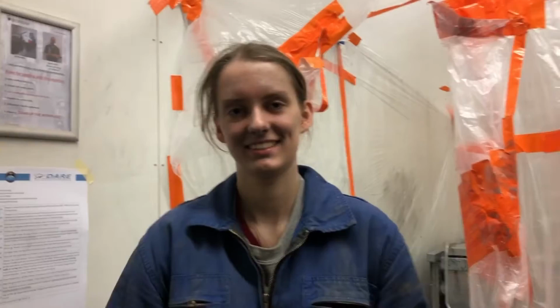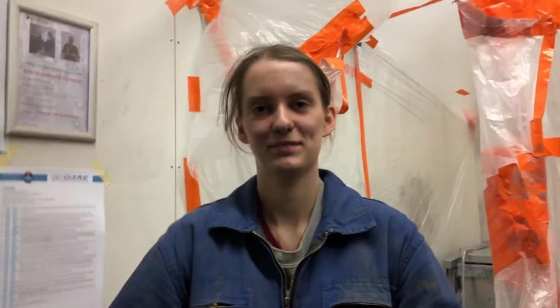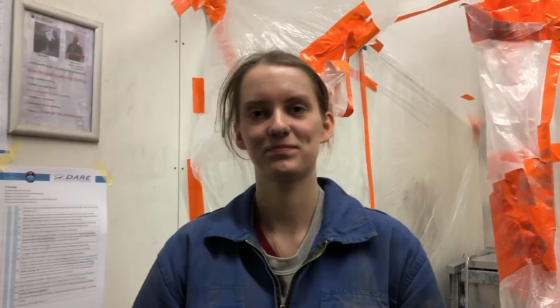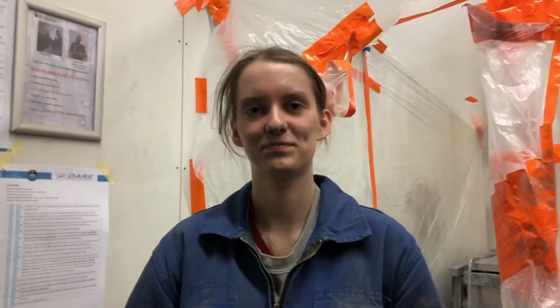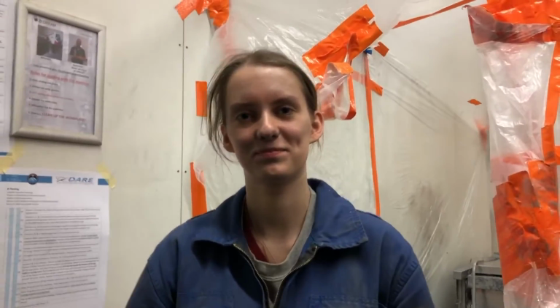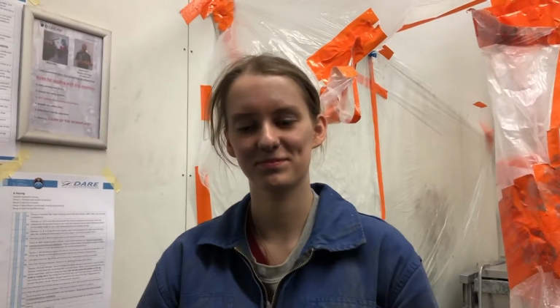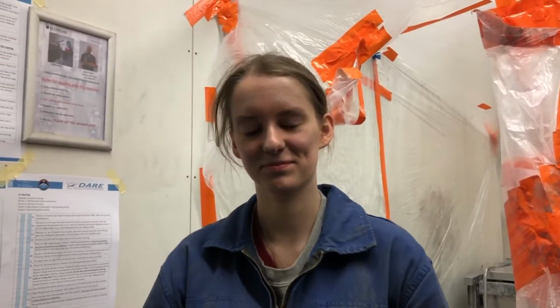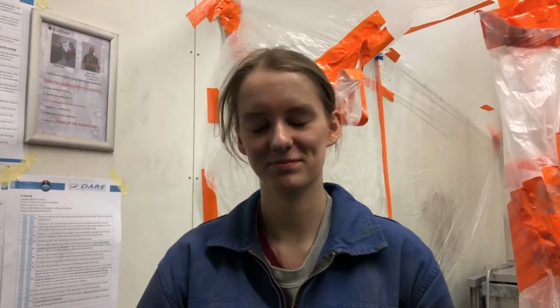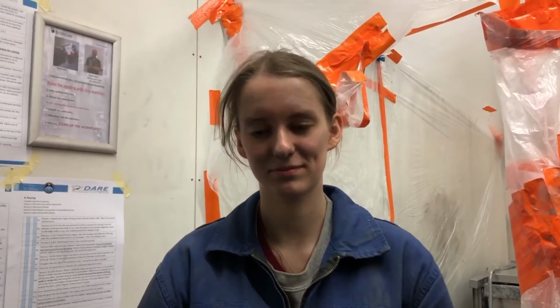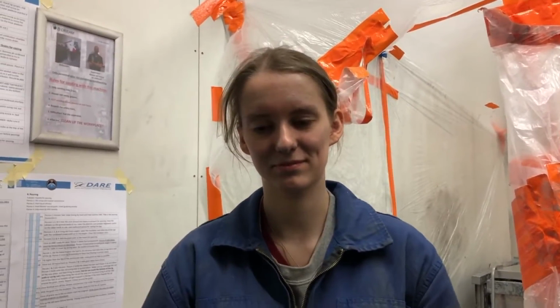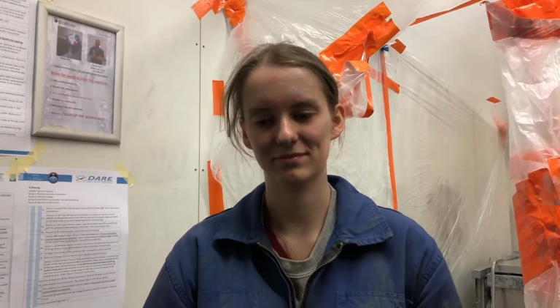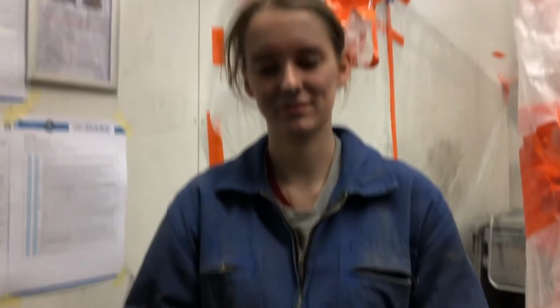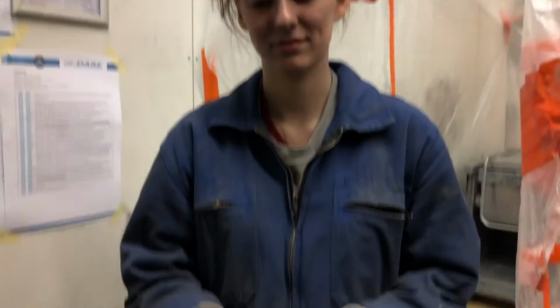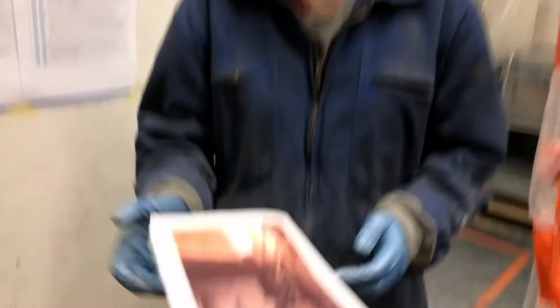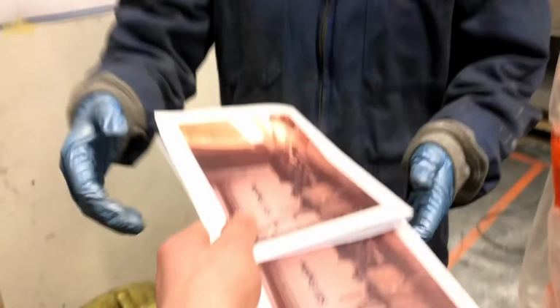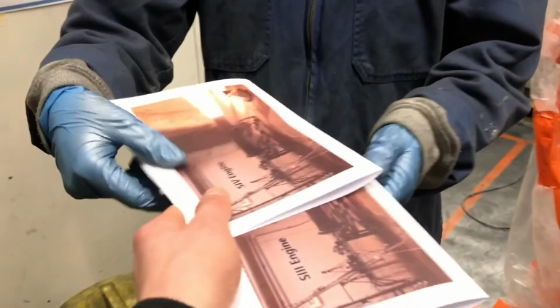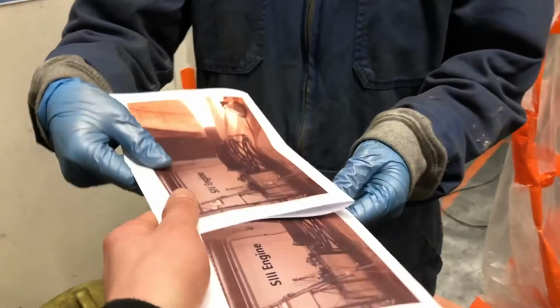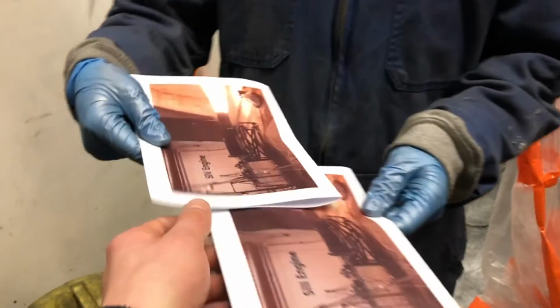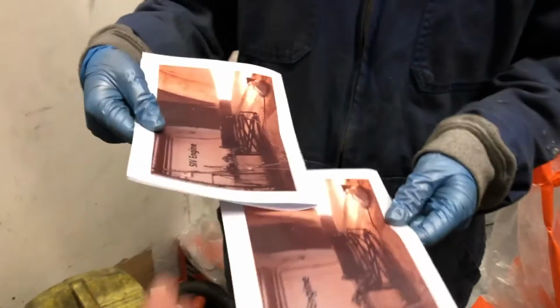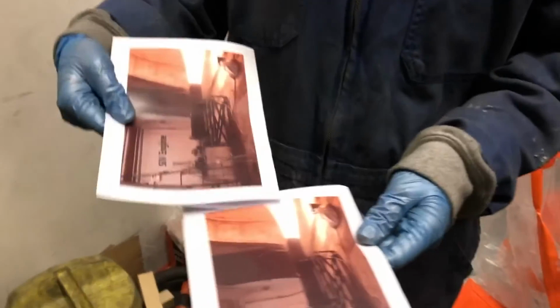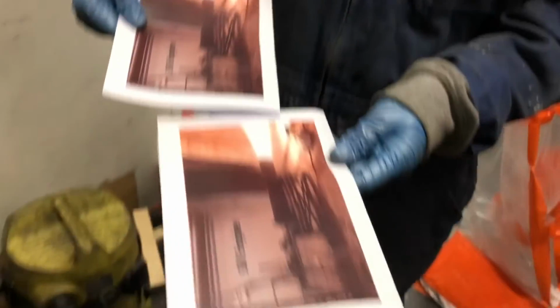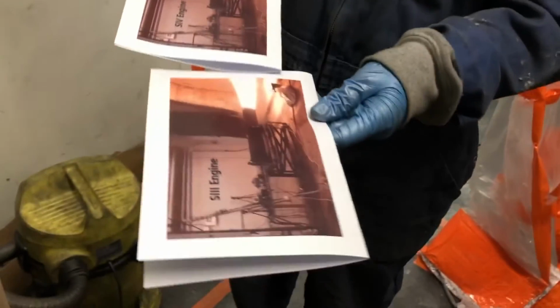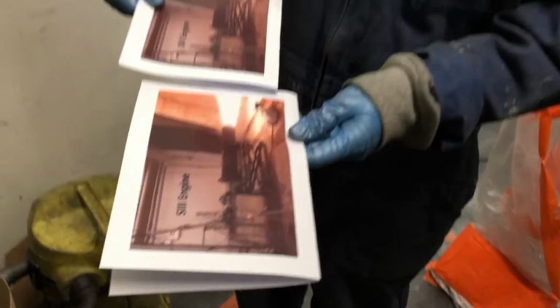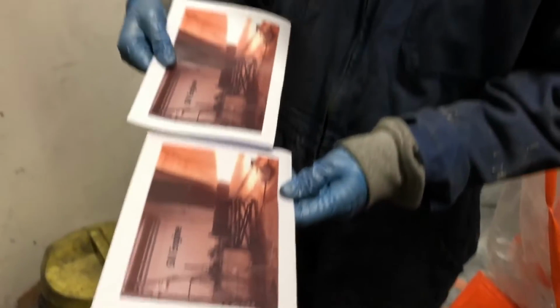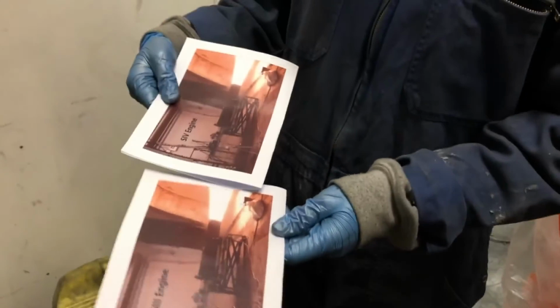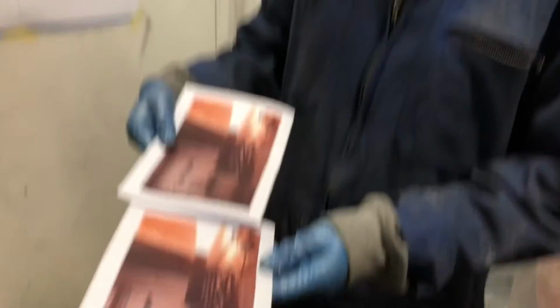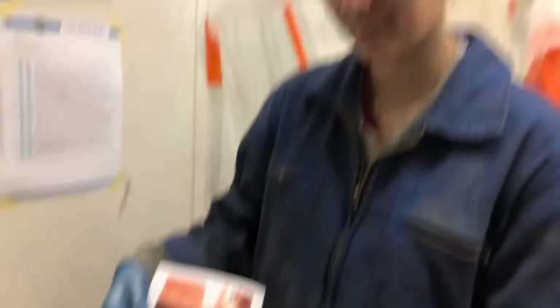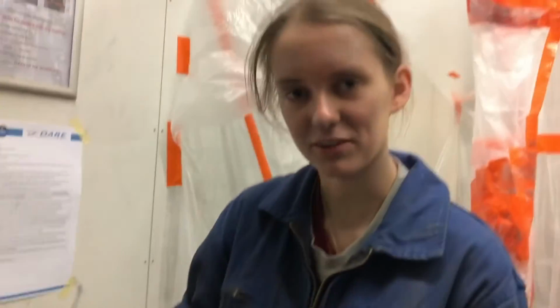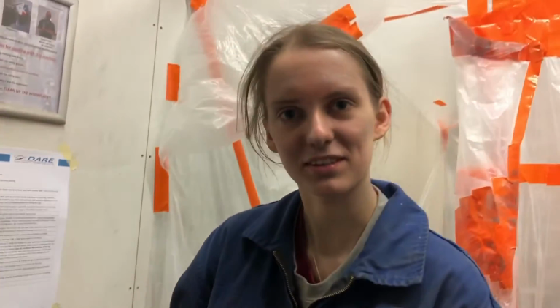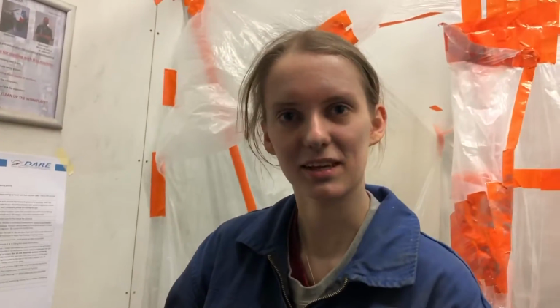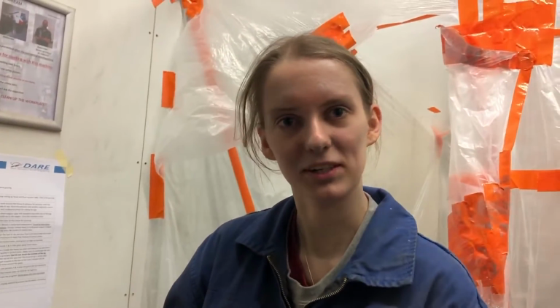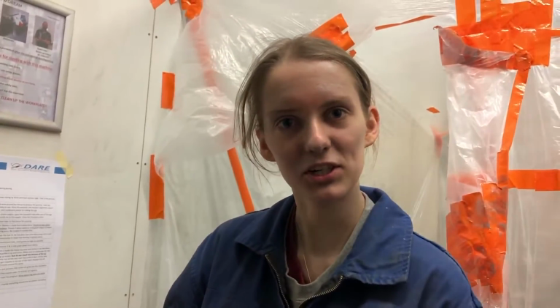Management wants you to find the difference between these two pictures. They're the same picture.